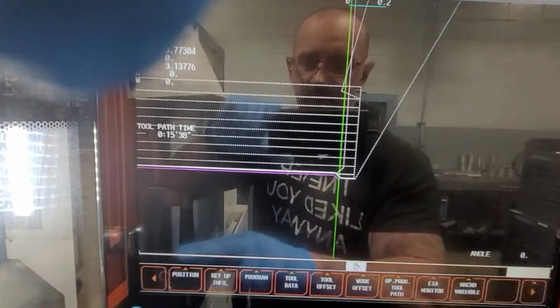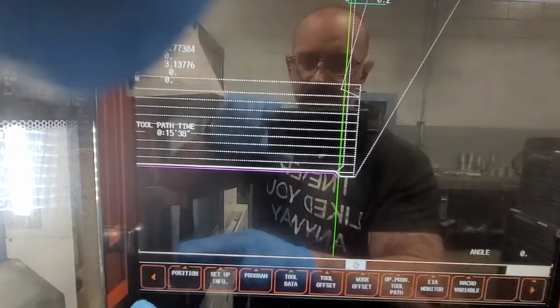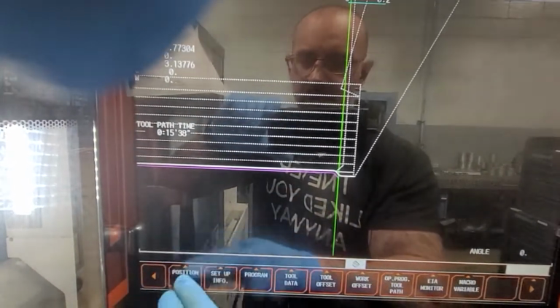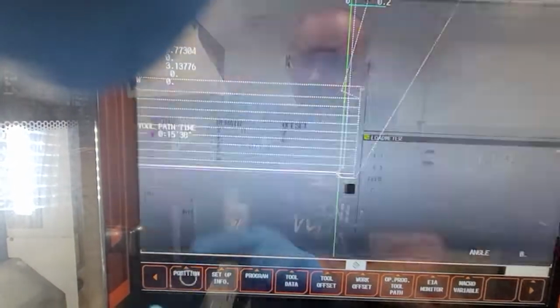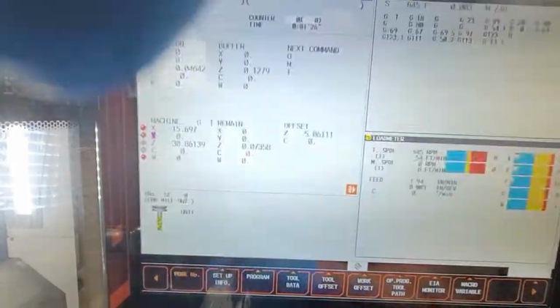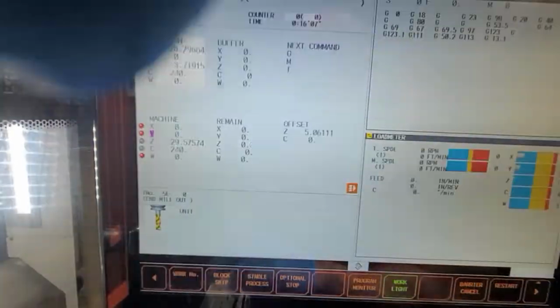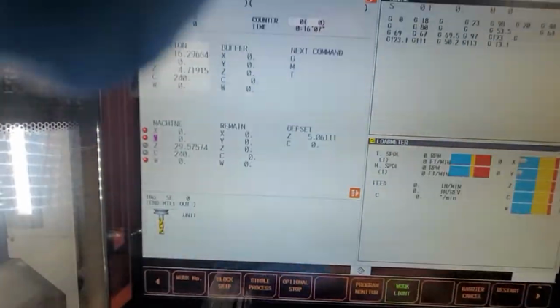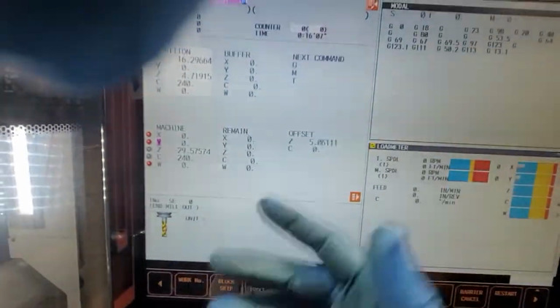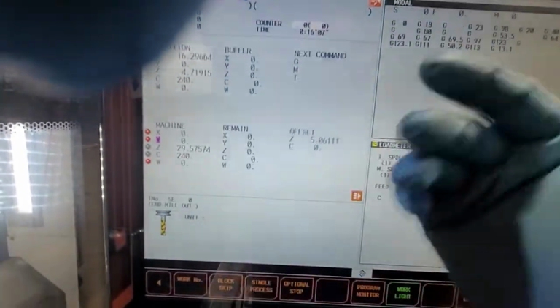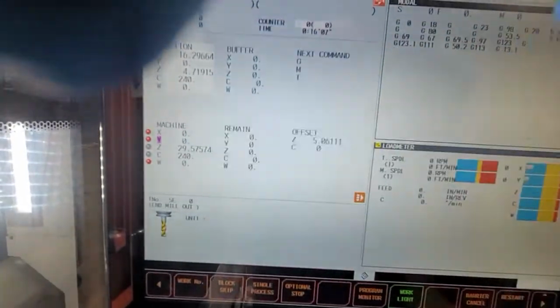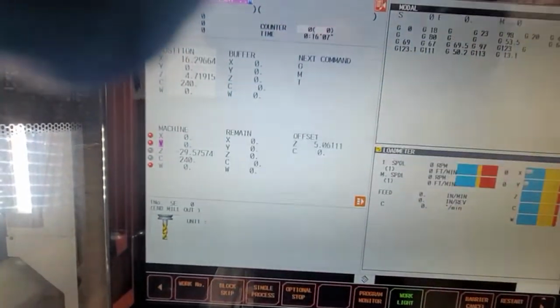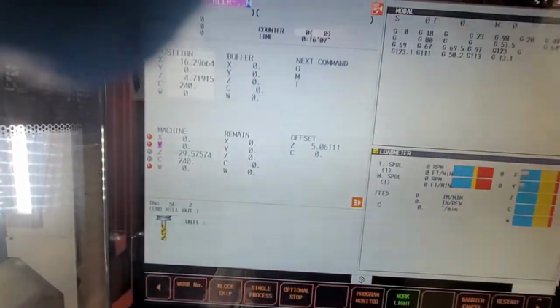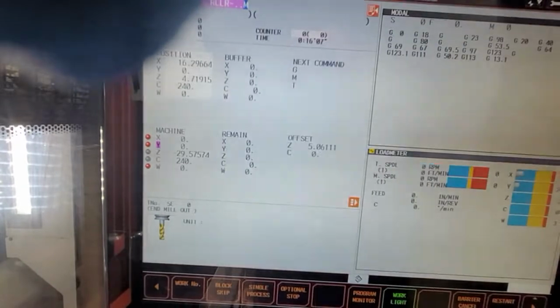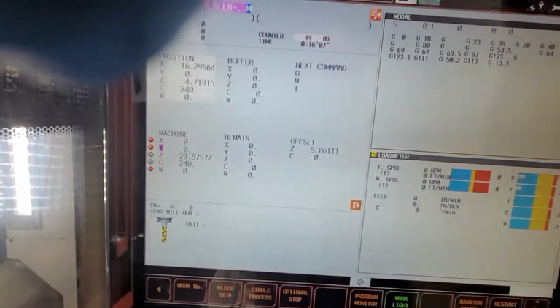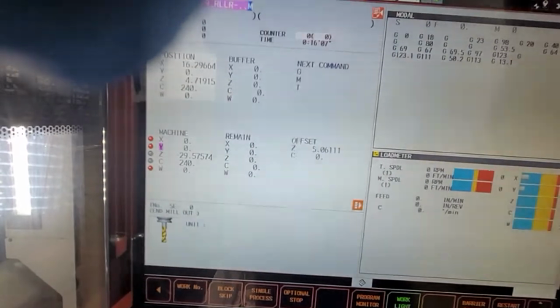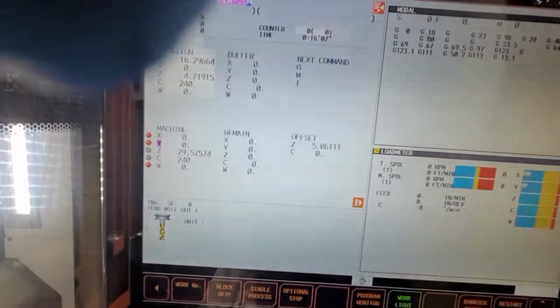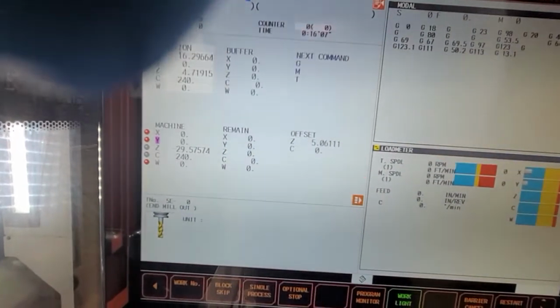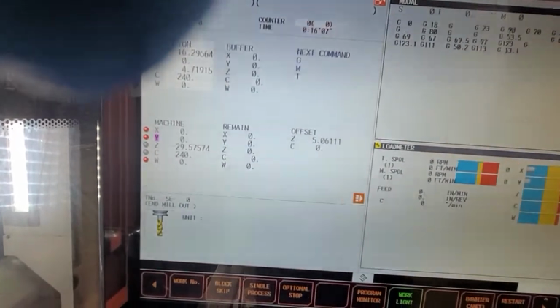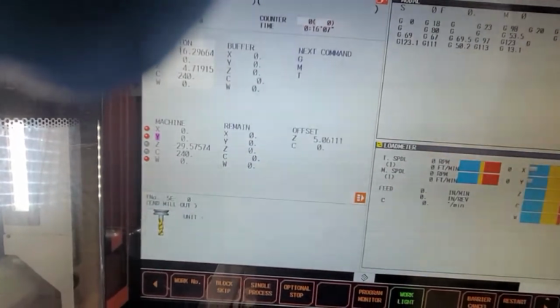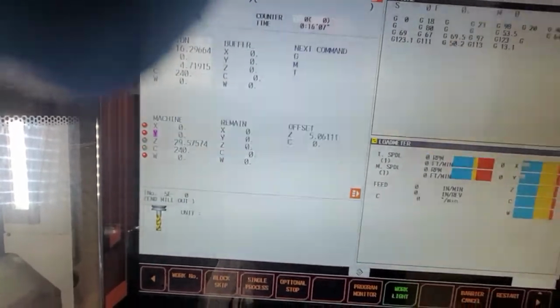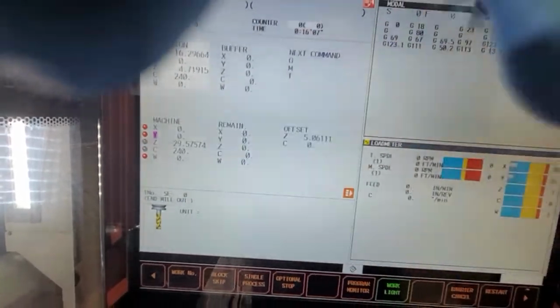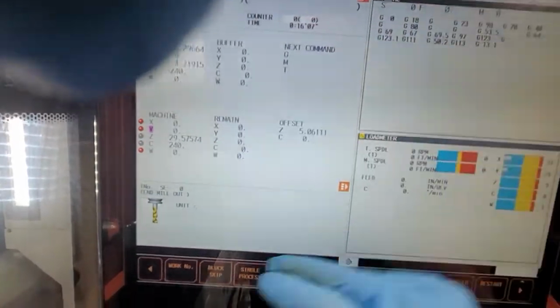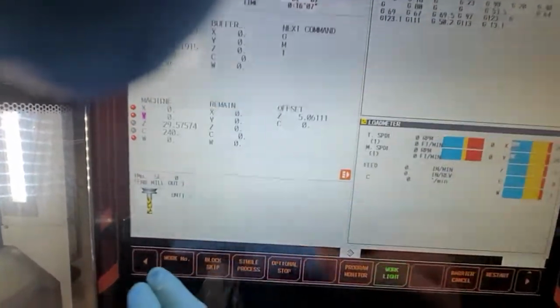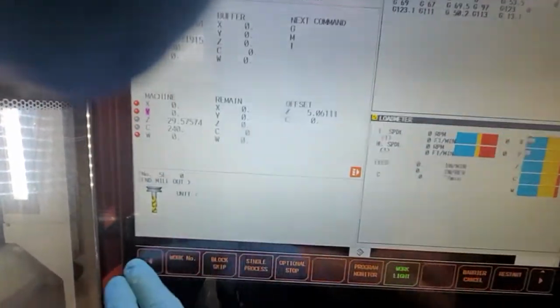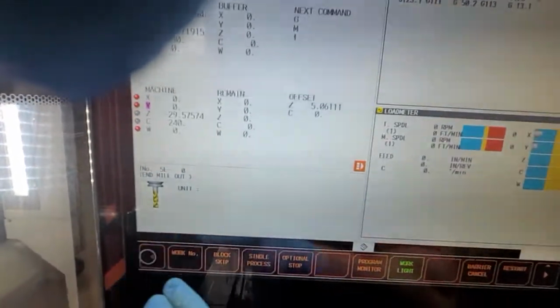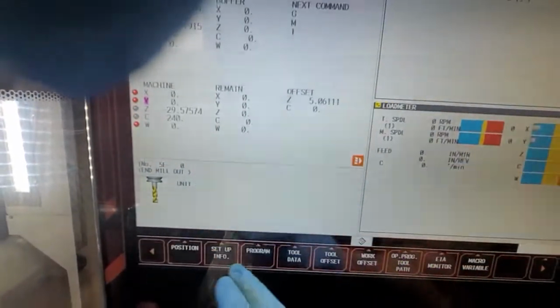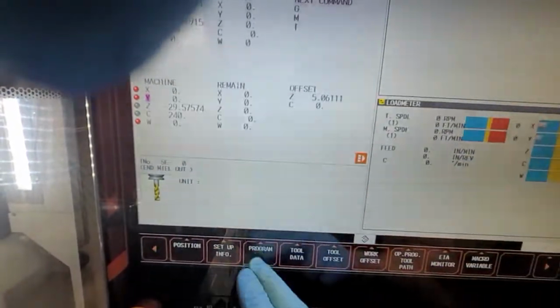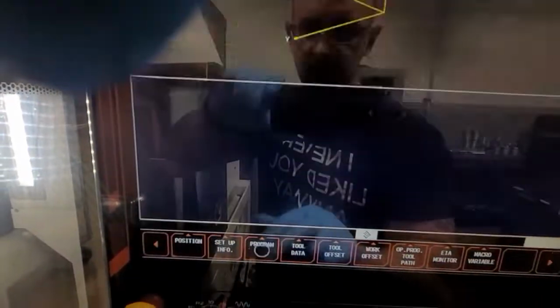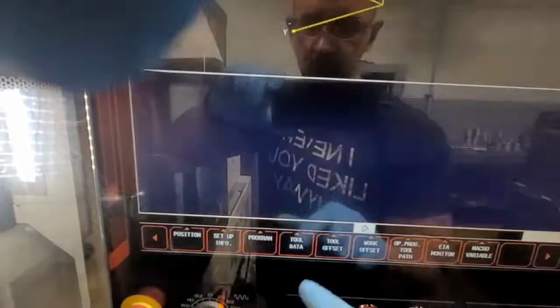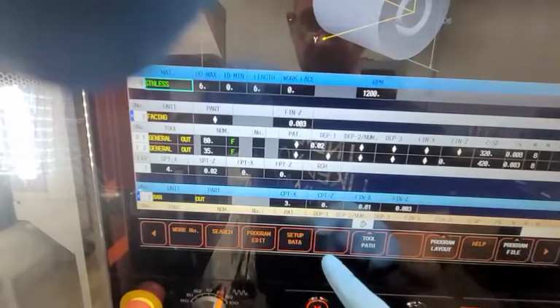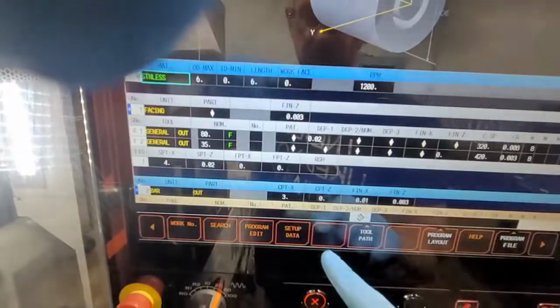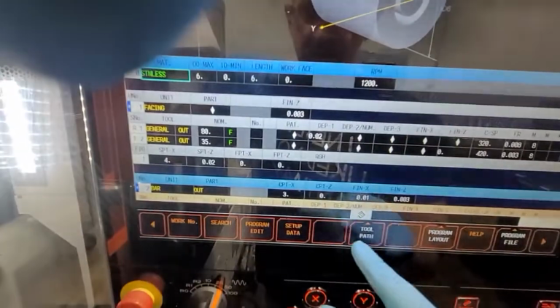It's an amazing option — I love it, I use it a lot. You just have to understand it. You can do the same thing internally when you're boring.